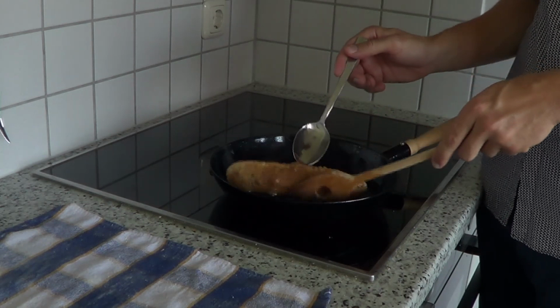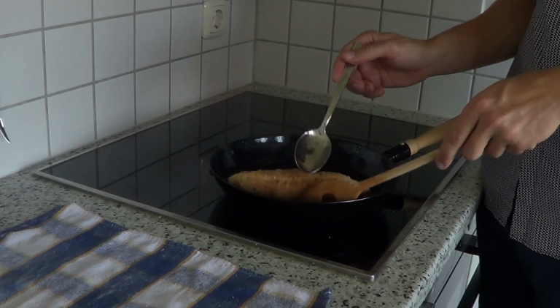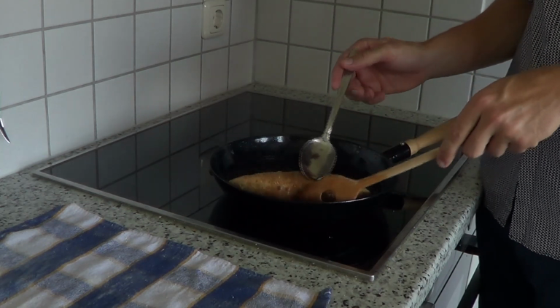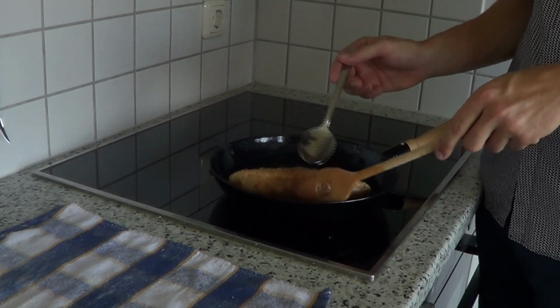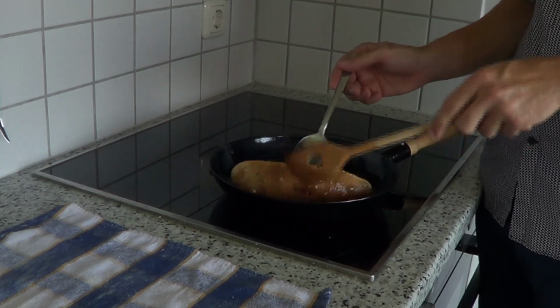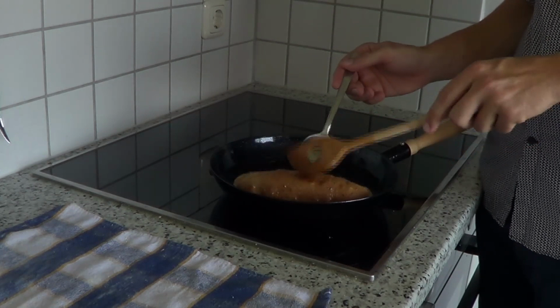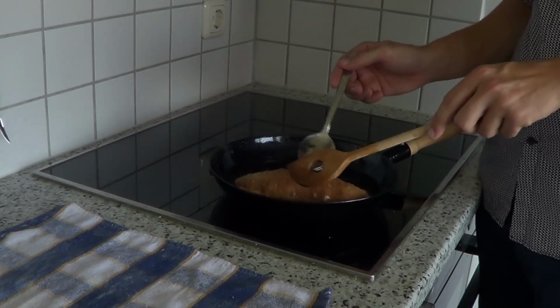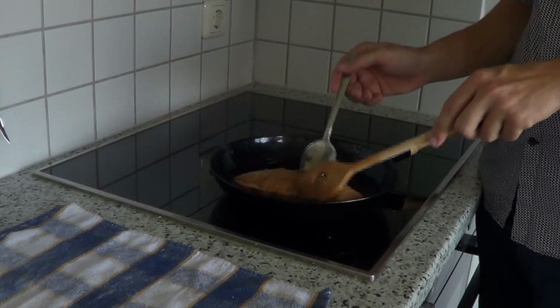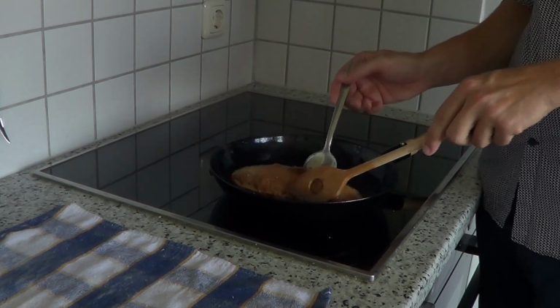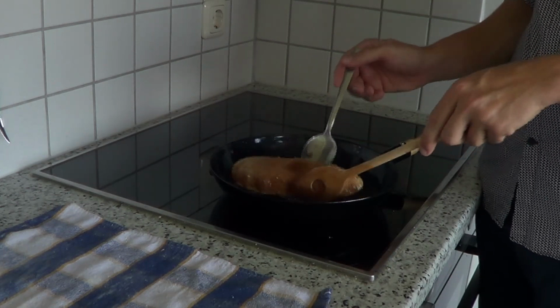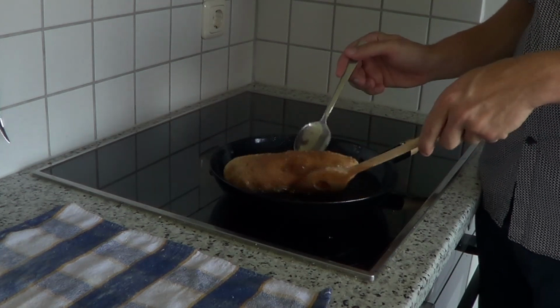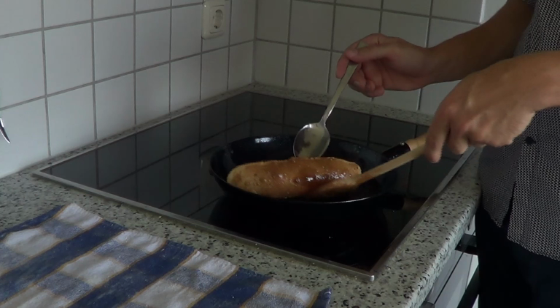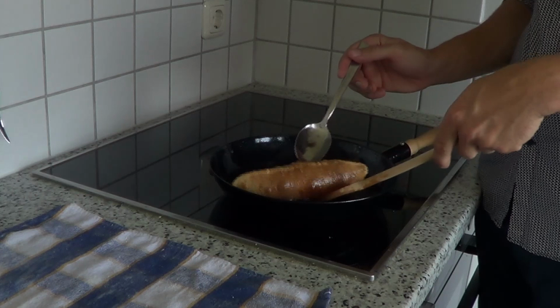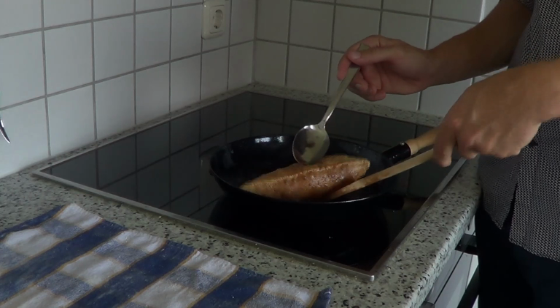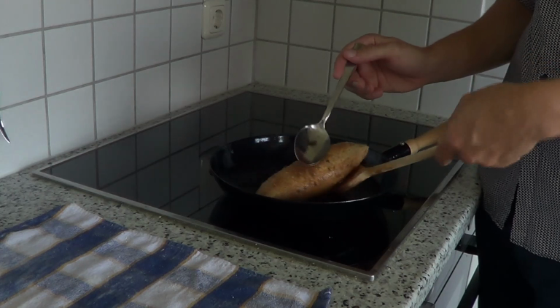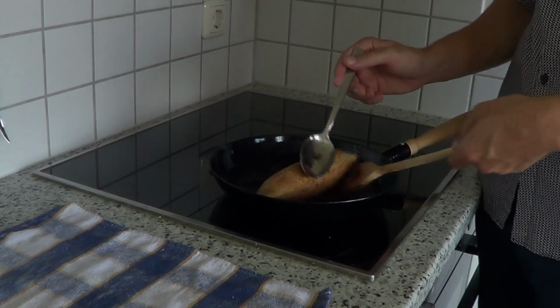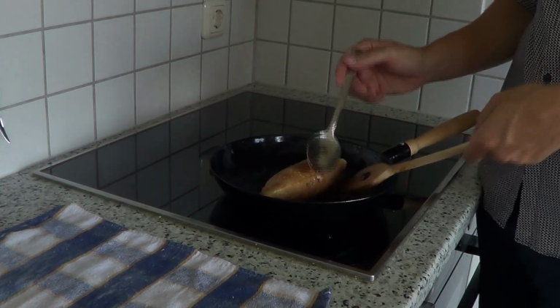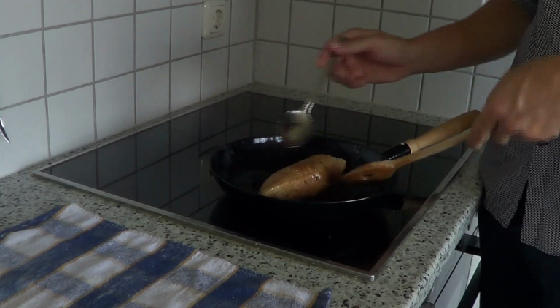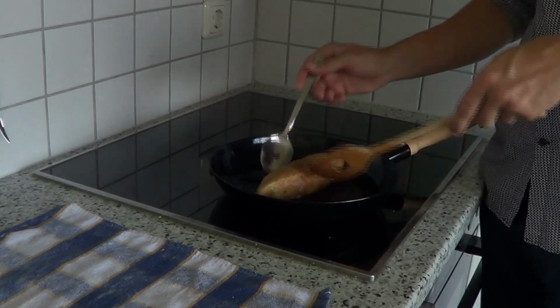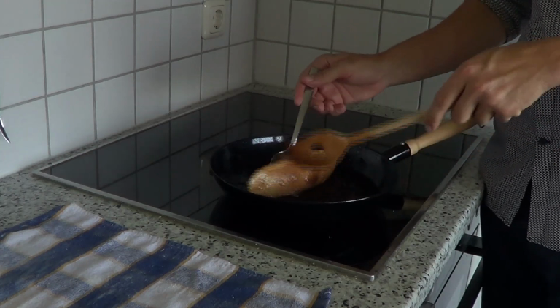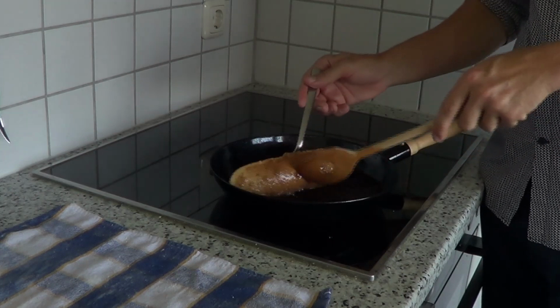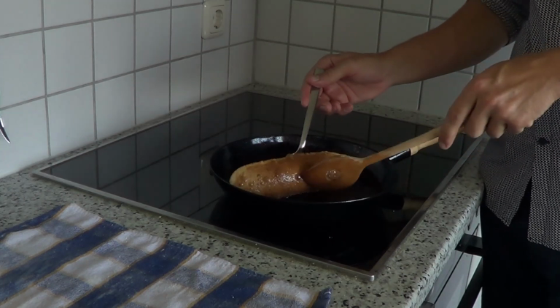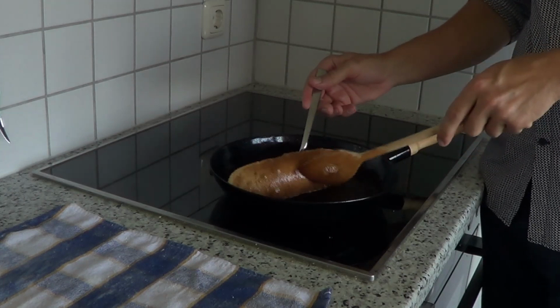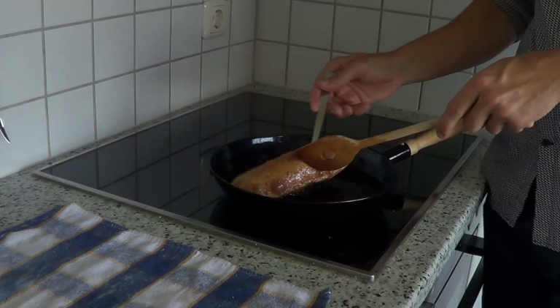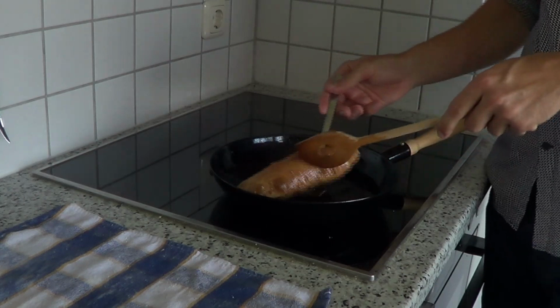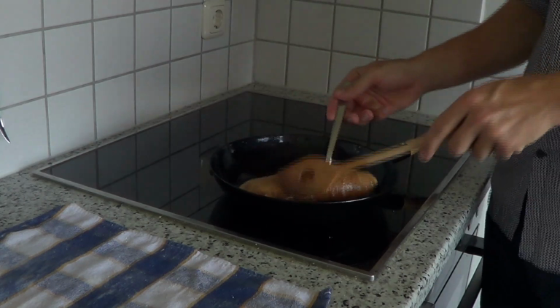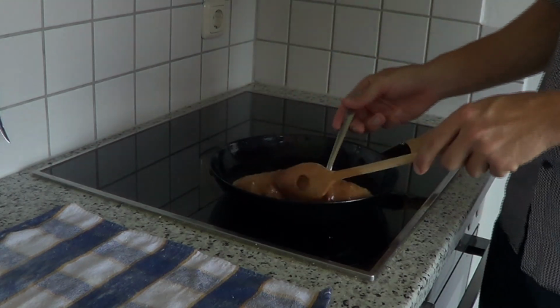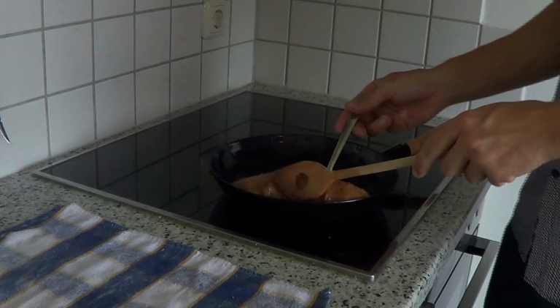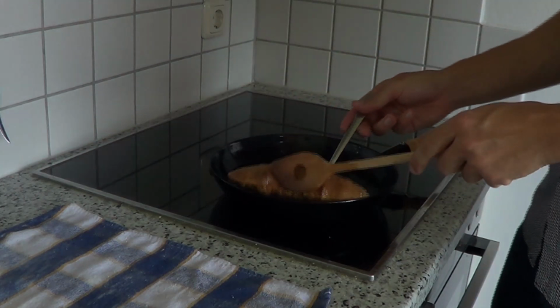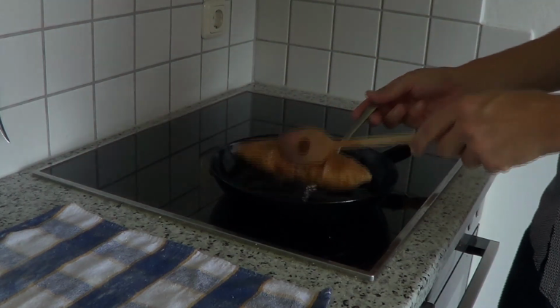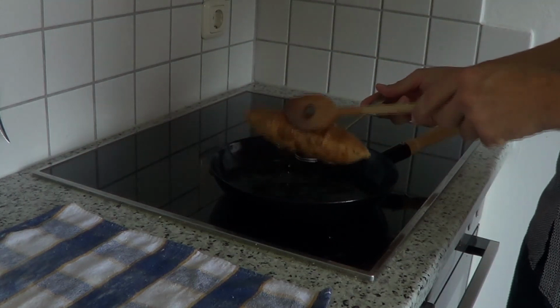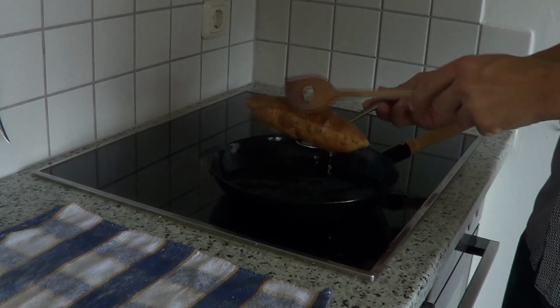And oh my god, if that doesn't look like heaven, you can call me a wabadawadawada.